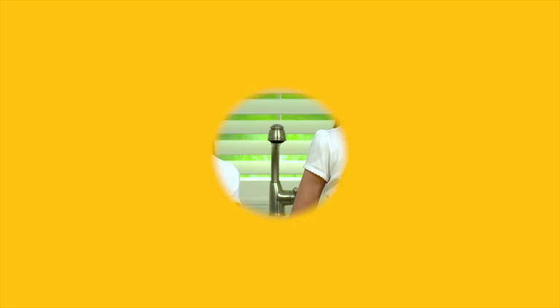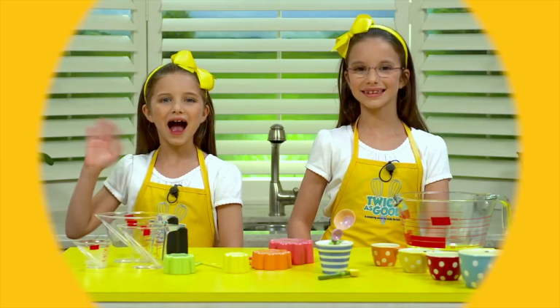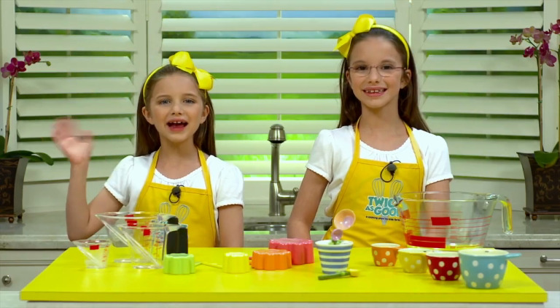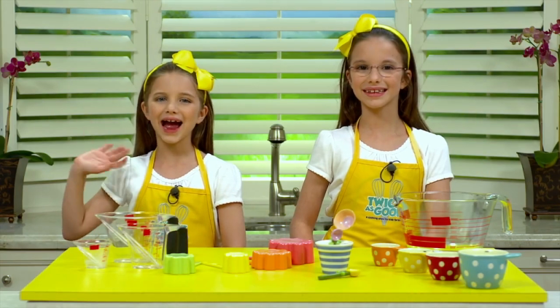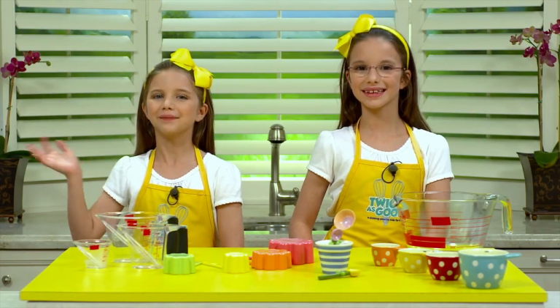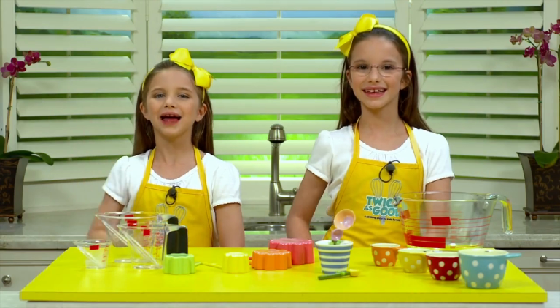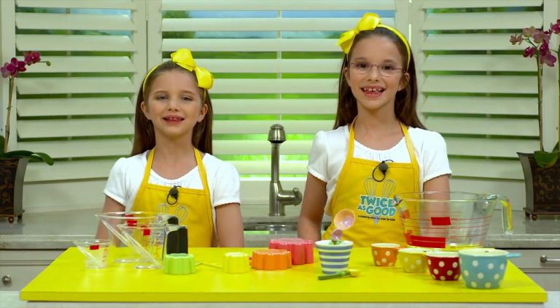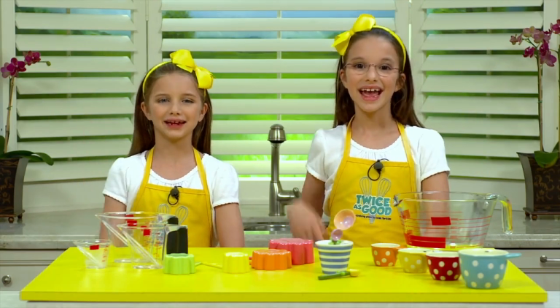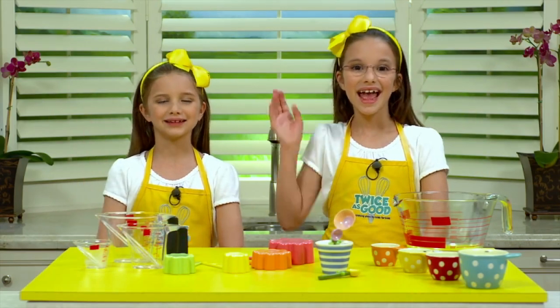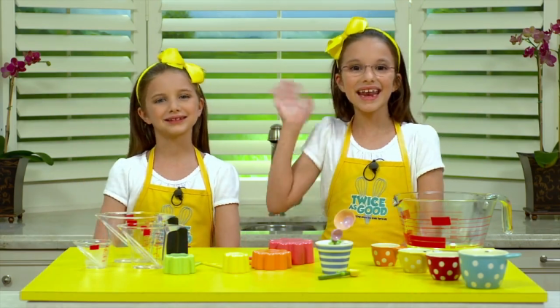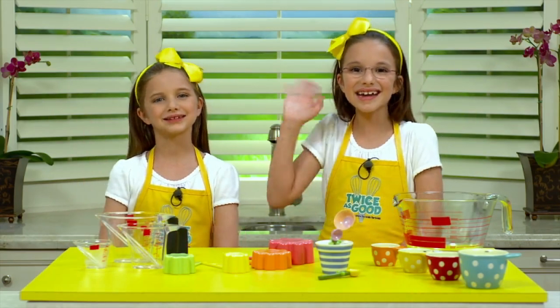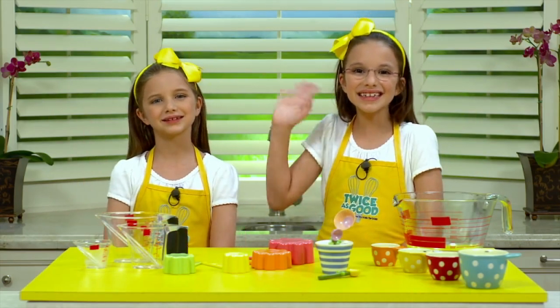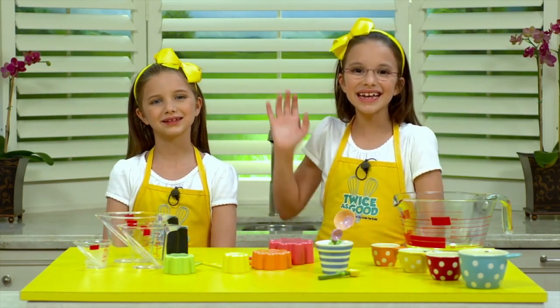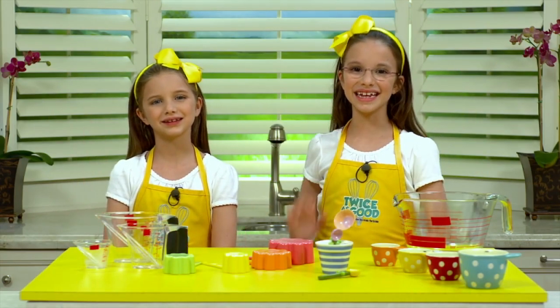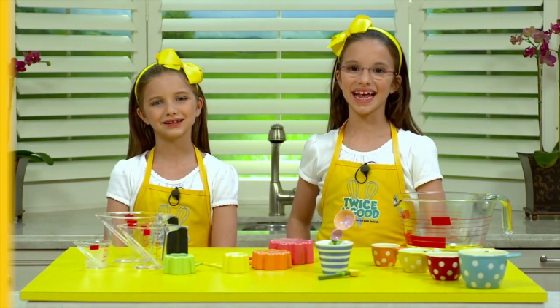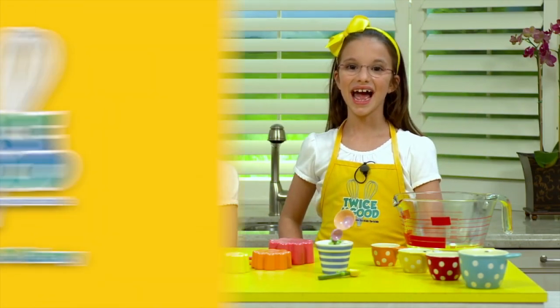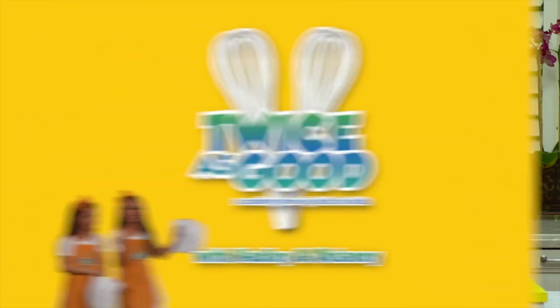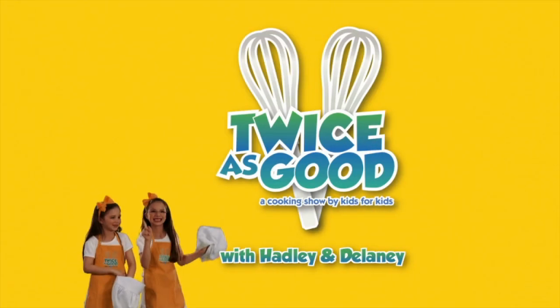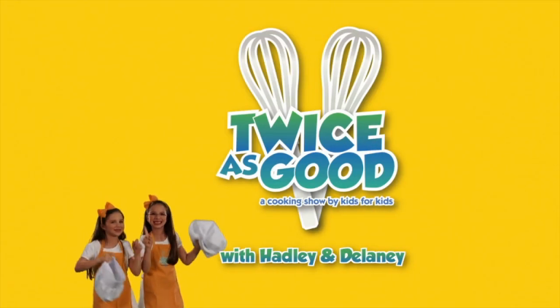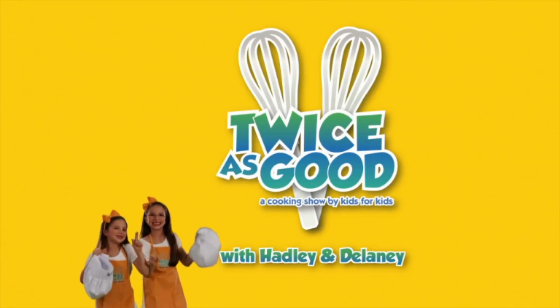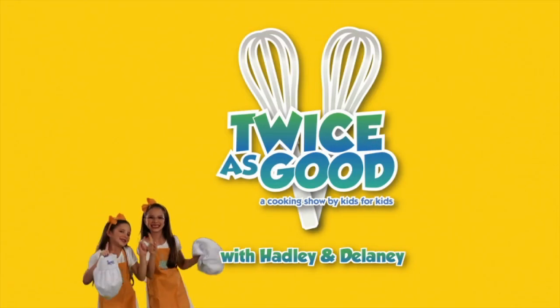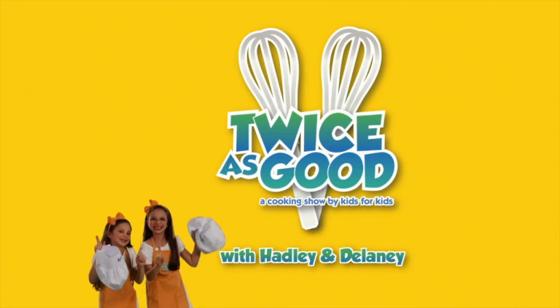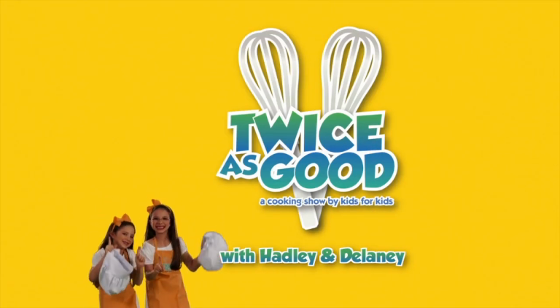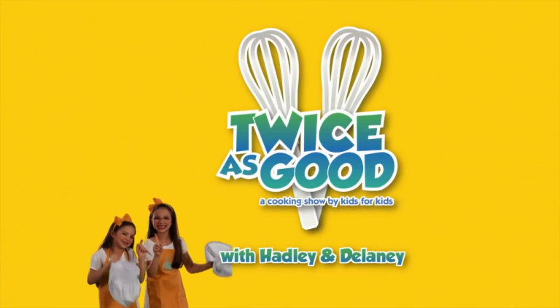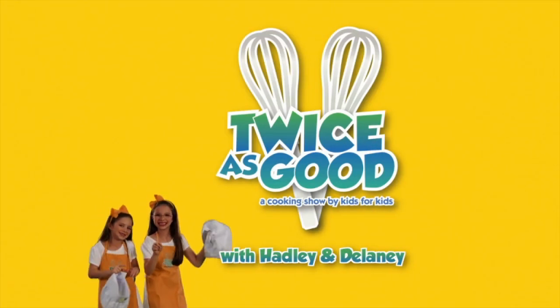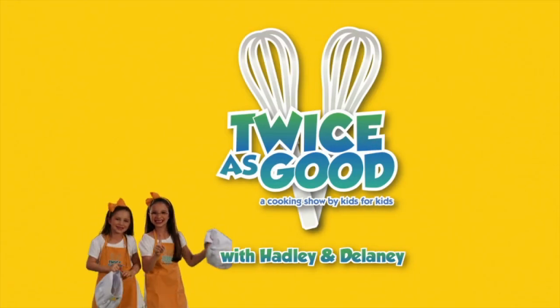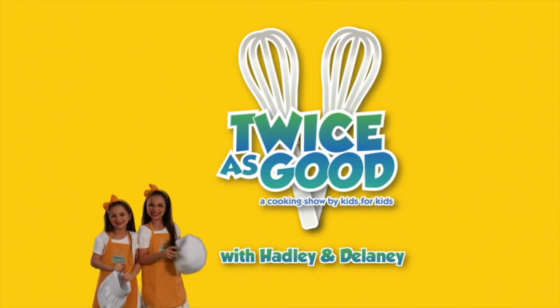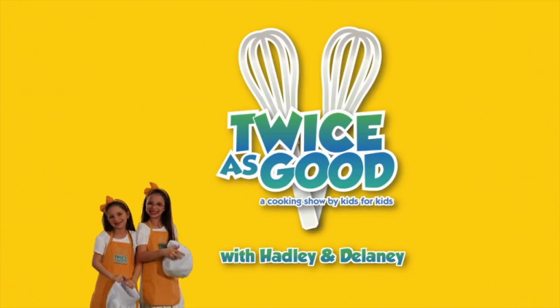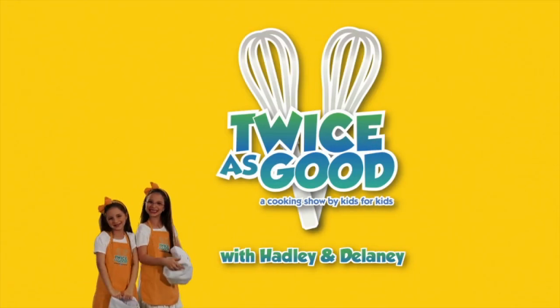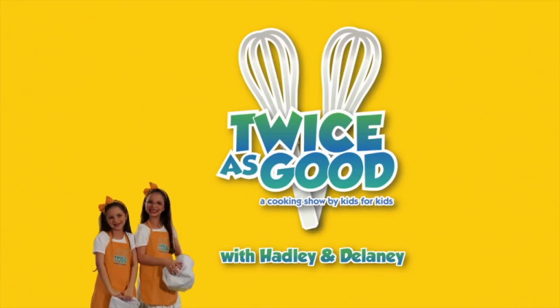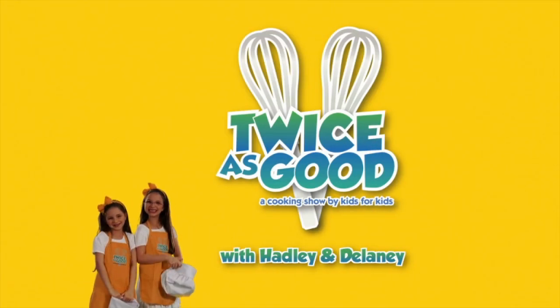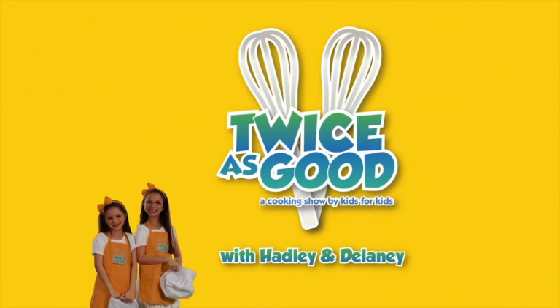Hi, I'm Hadley. And I'm Delaney. And we're from Twice as Good, a cooking show for kids.